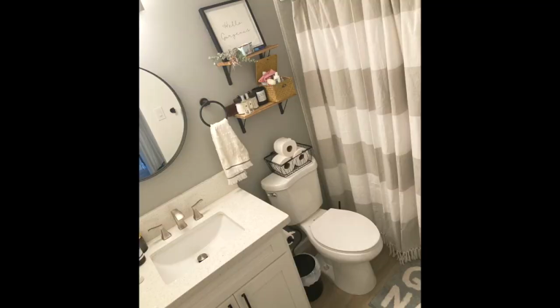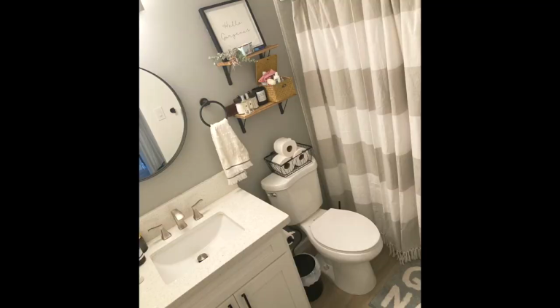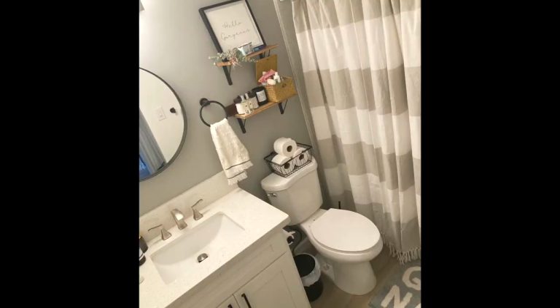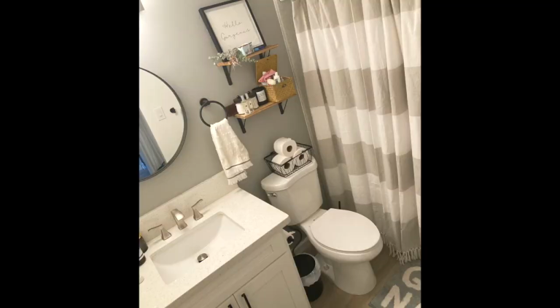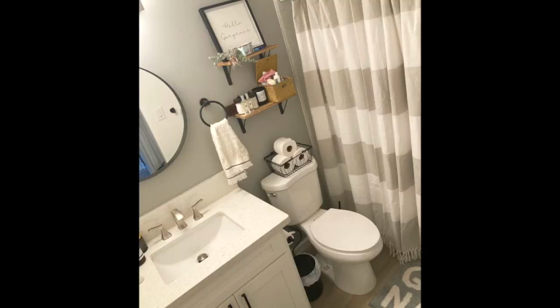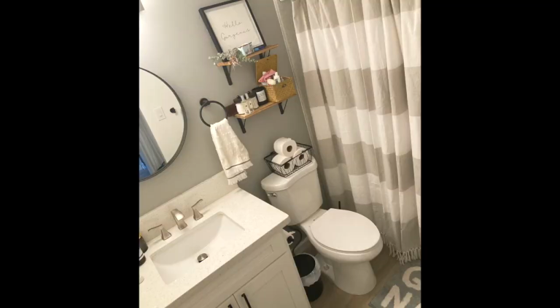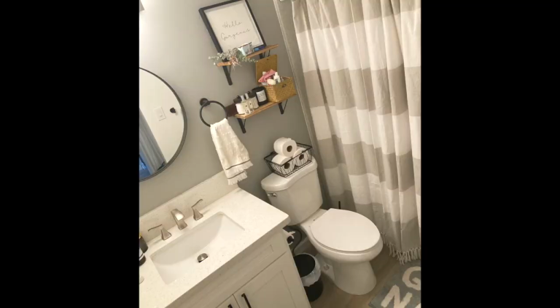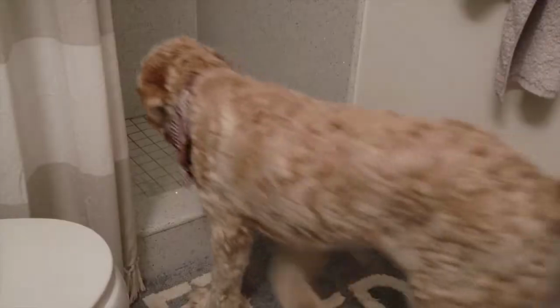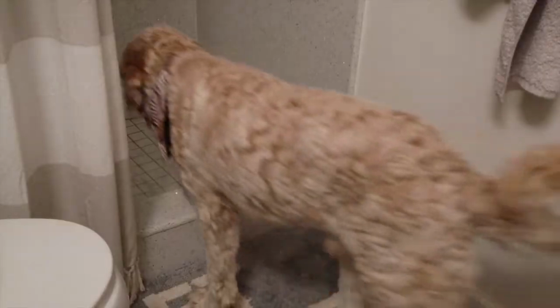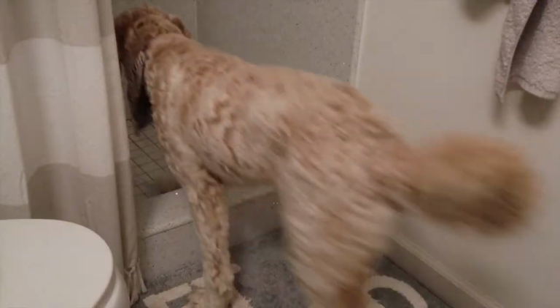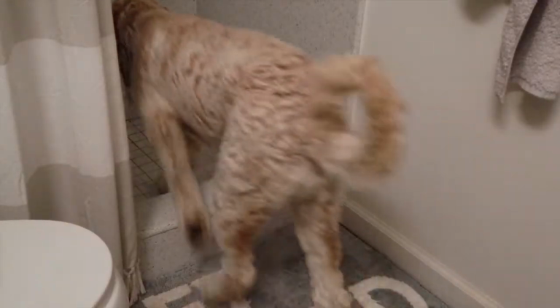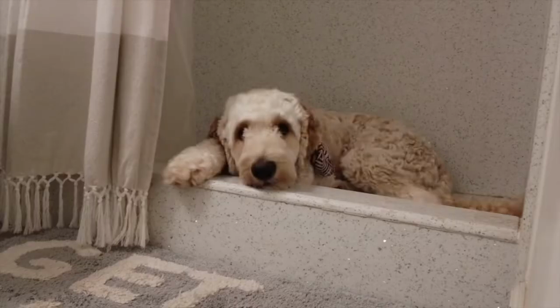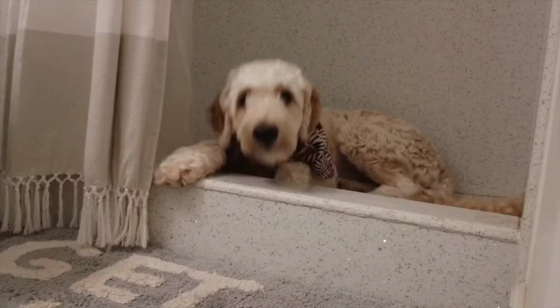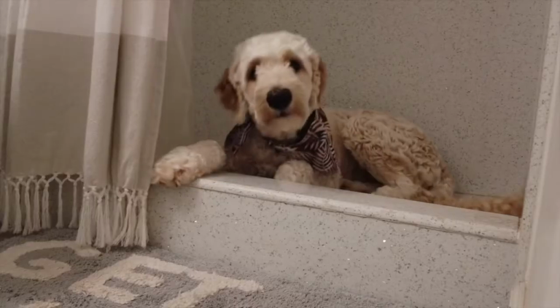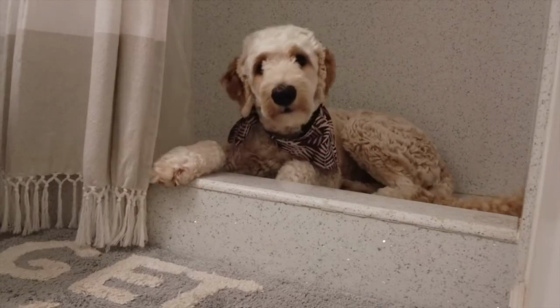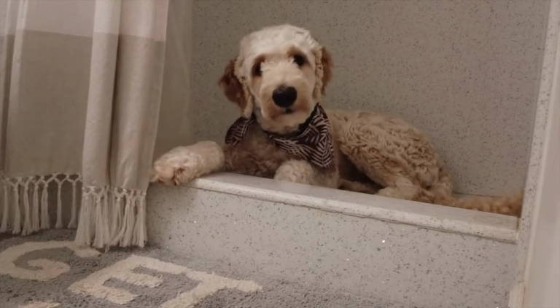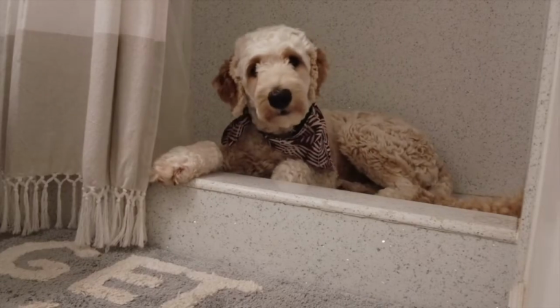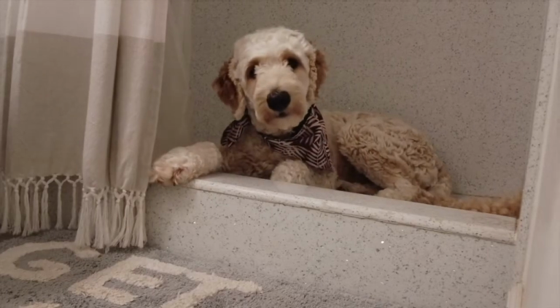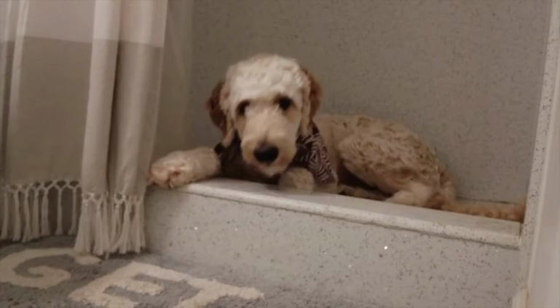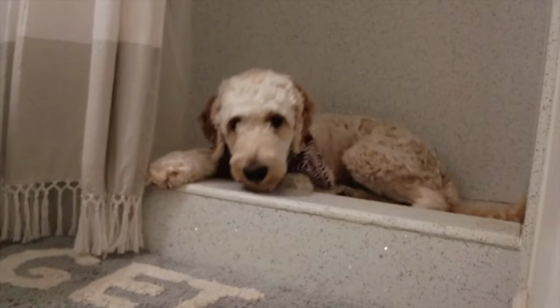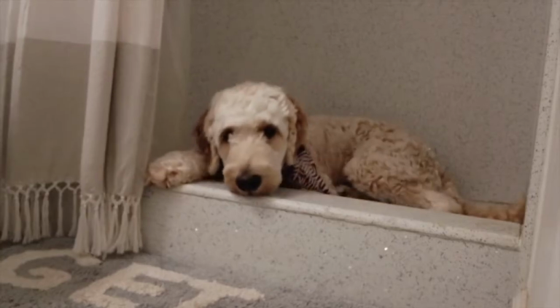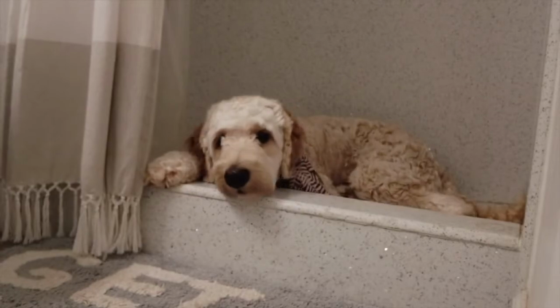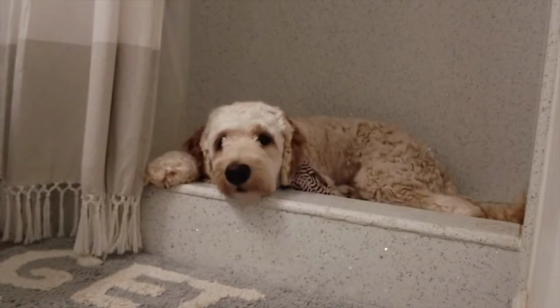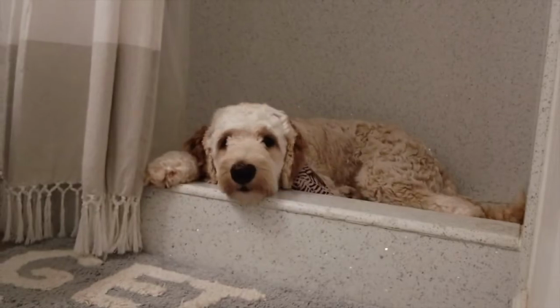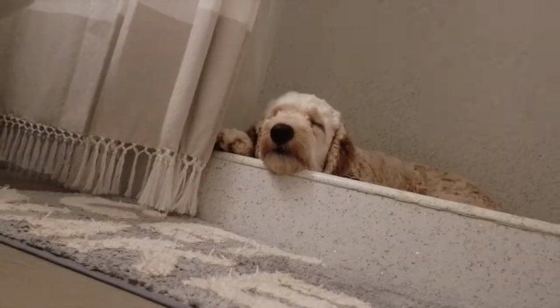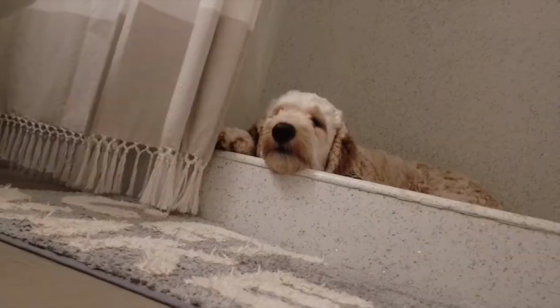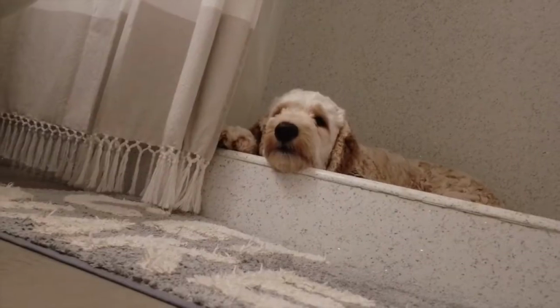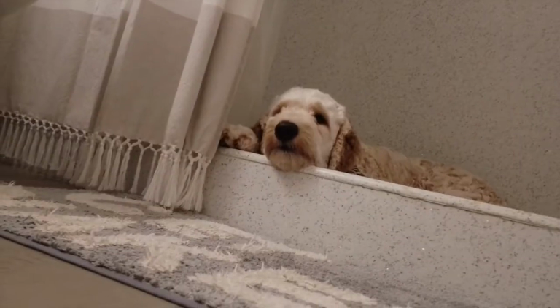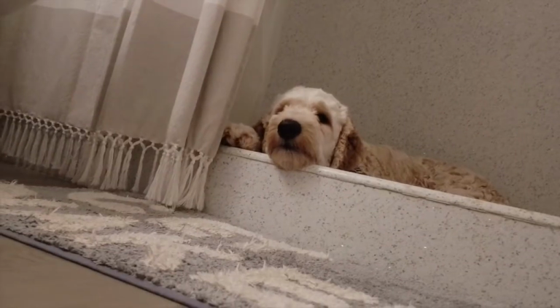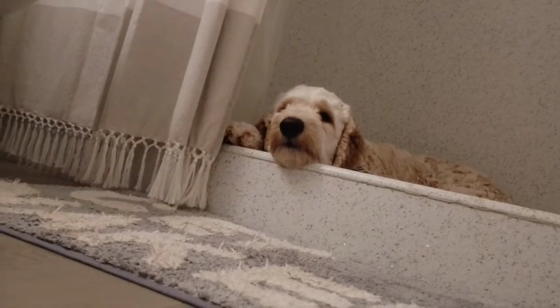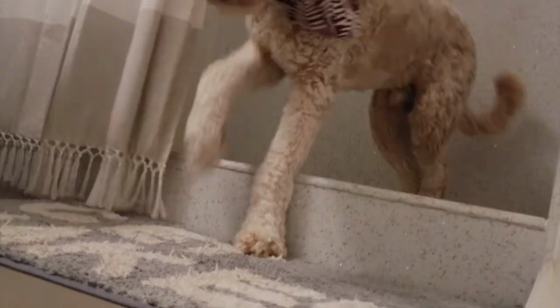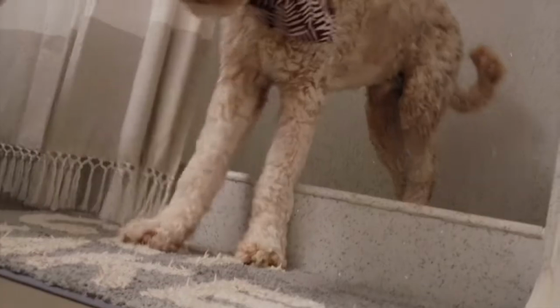This is where I go when mom uses the bathroom. Well, I think that's about it — thank you for watching. Goodbye!